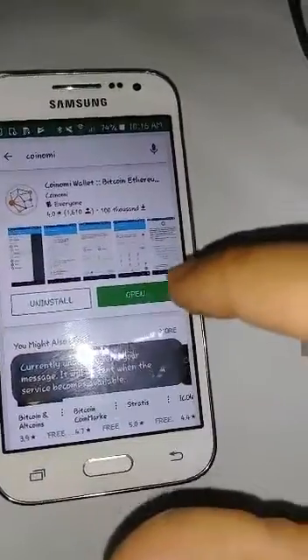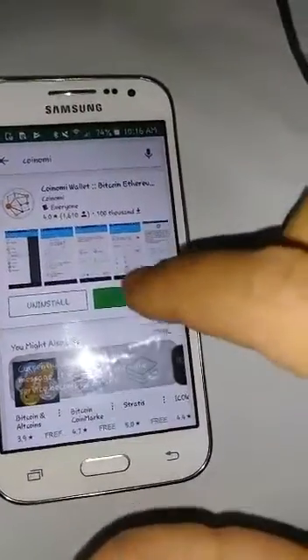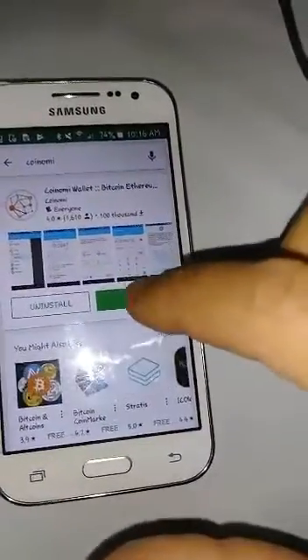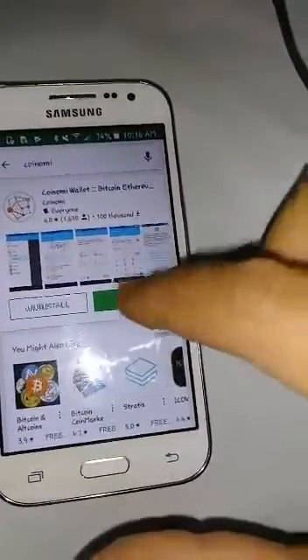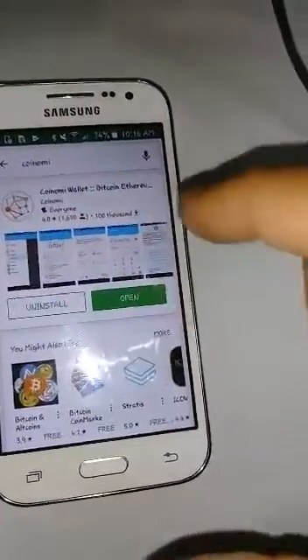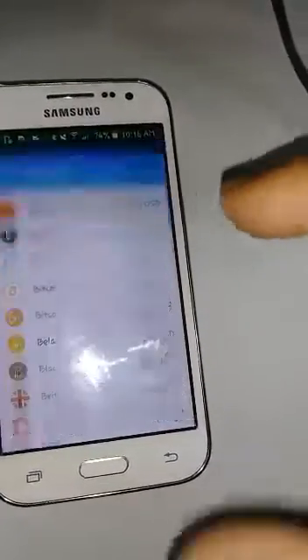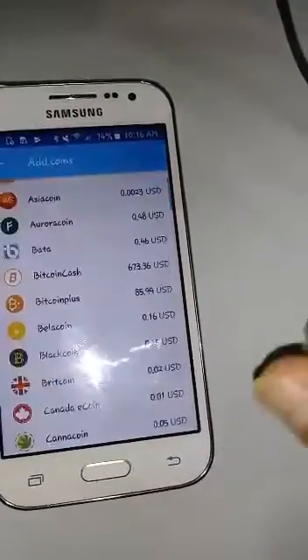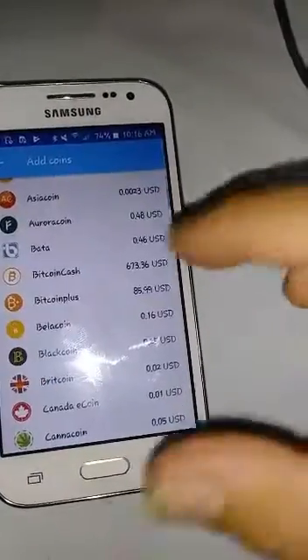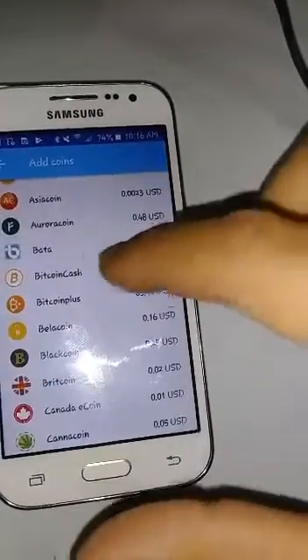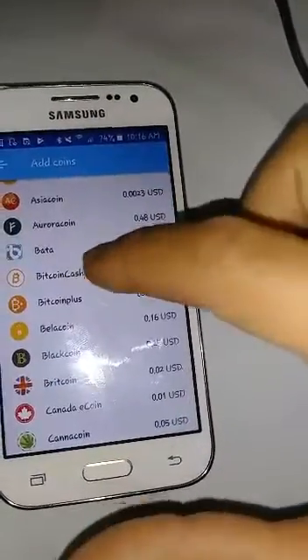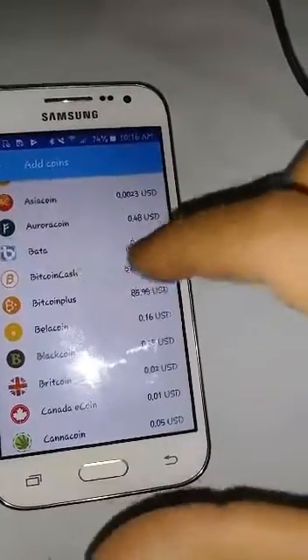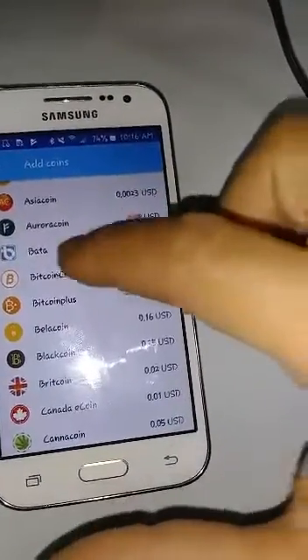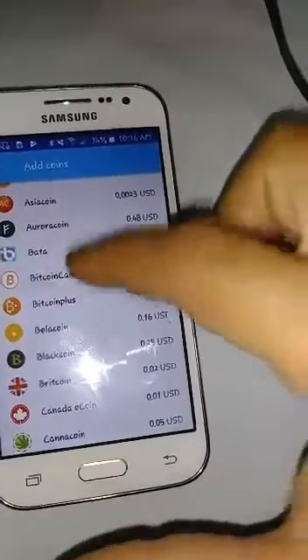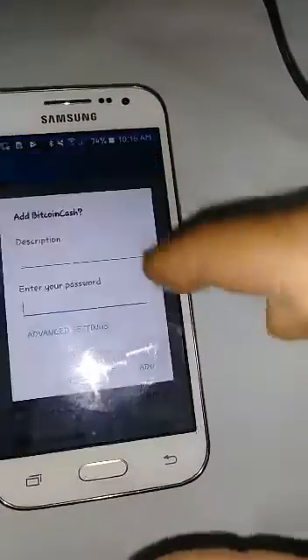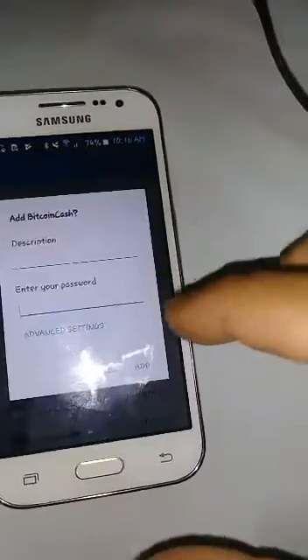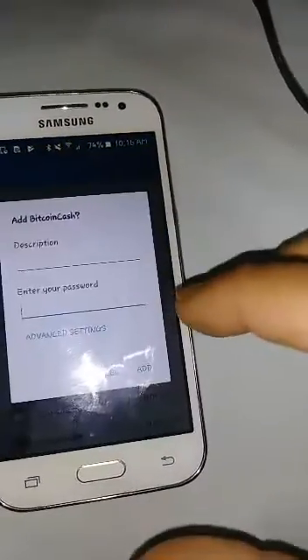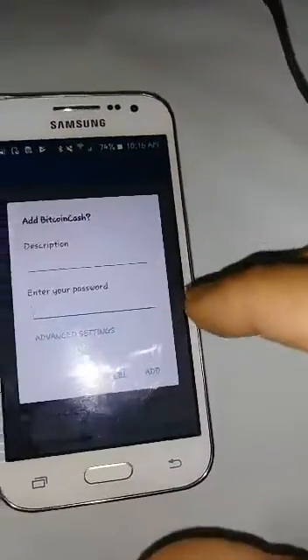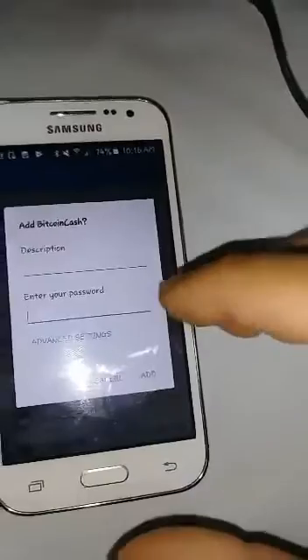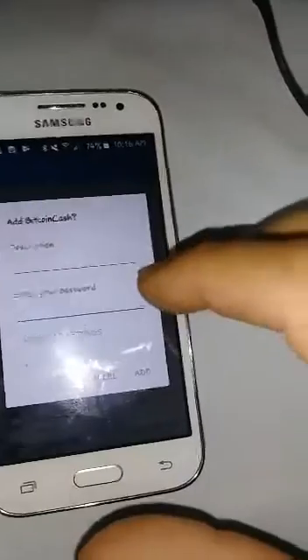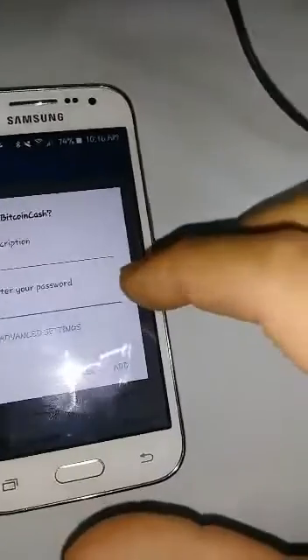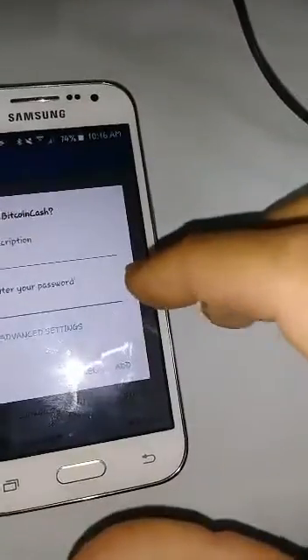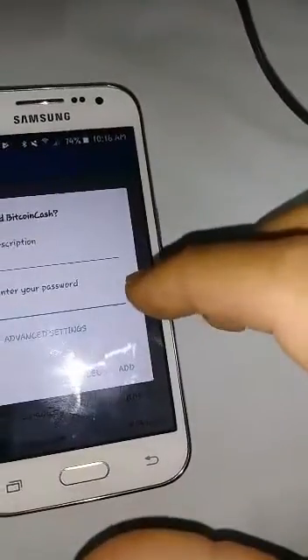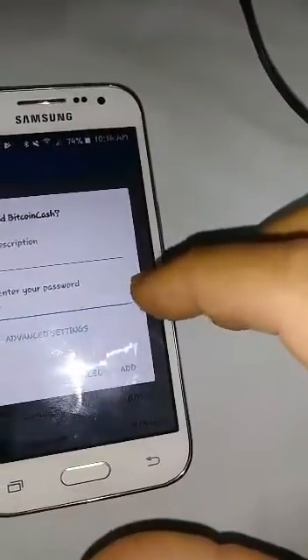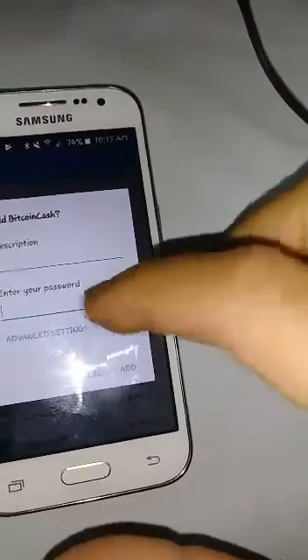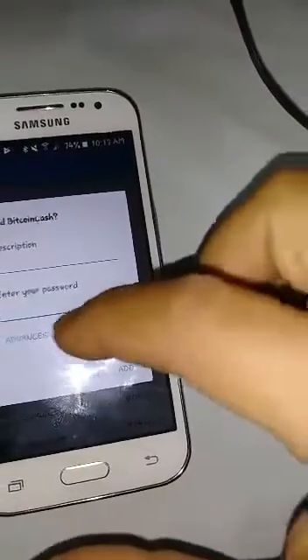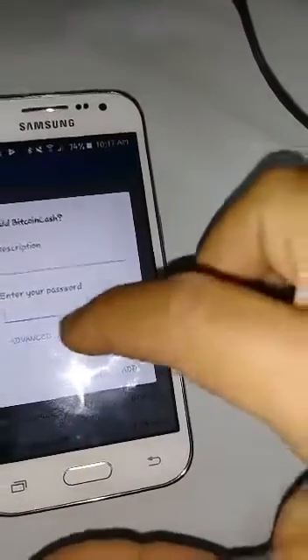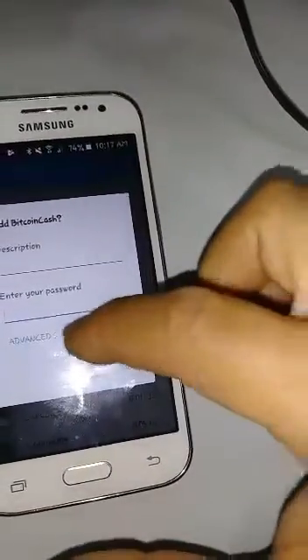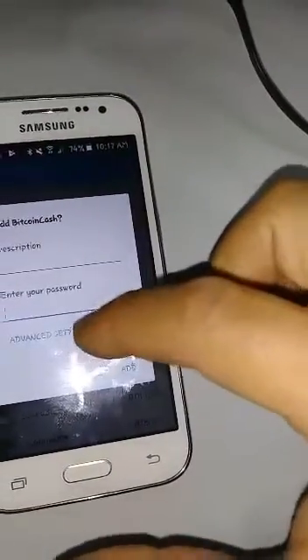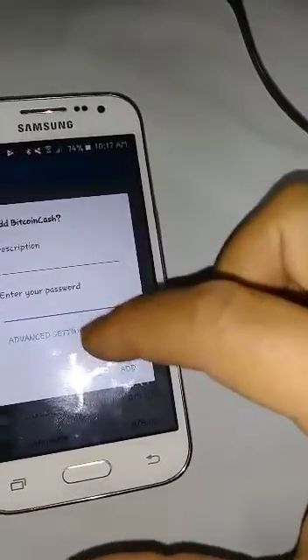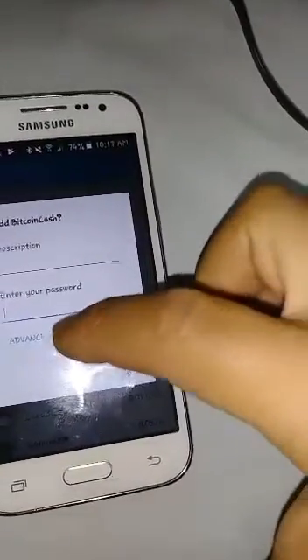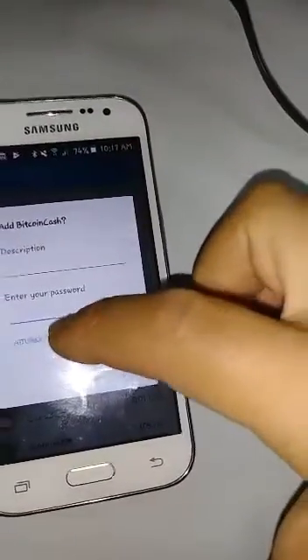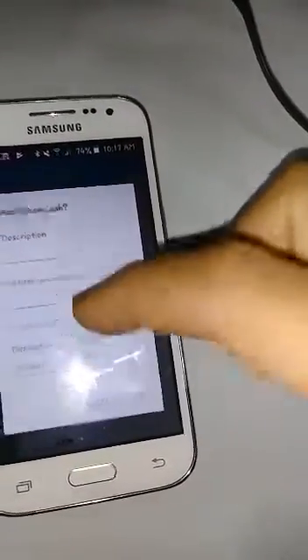I have it open because I already updated it, so now I need to add this coin. So I'm going to do the password, but before I do that, I need to go to Advanced Settings and do some modifying.